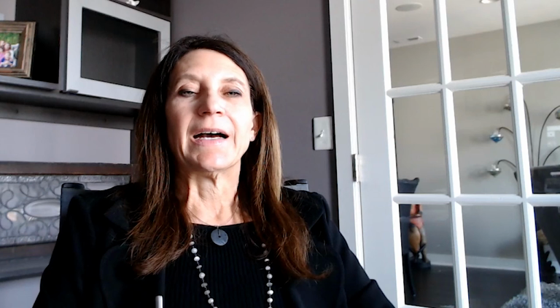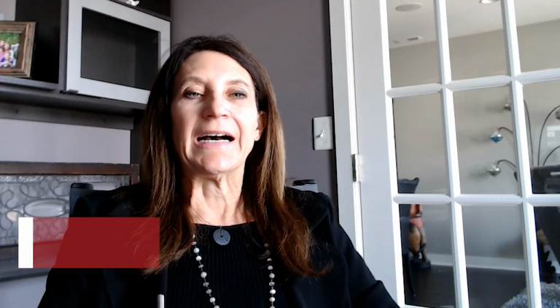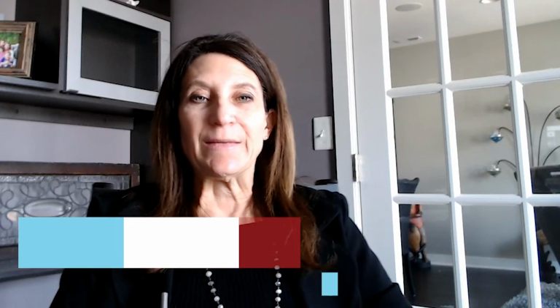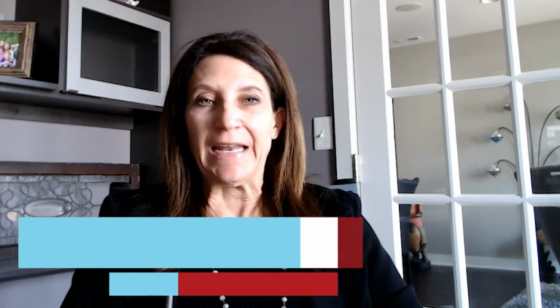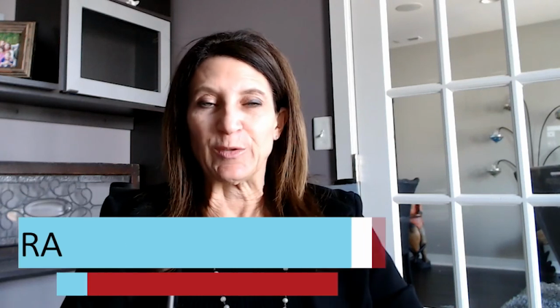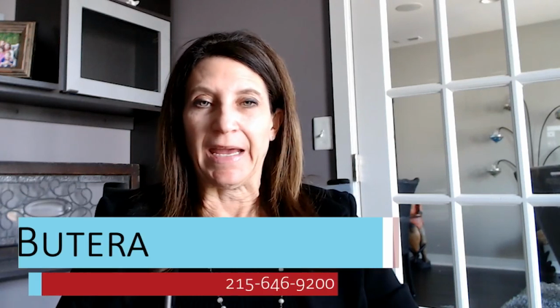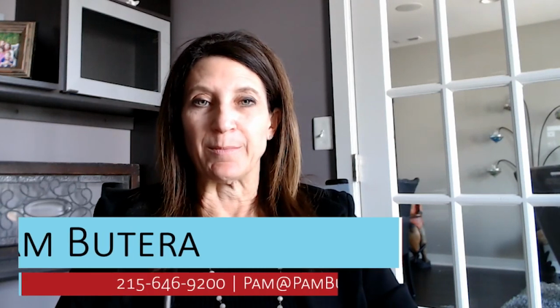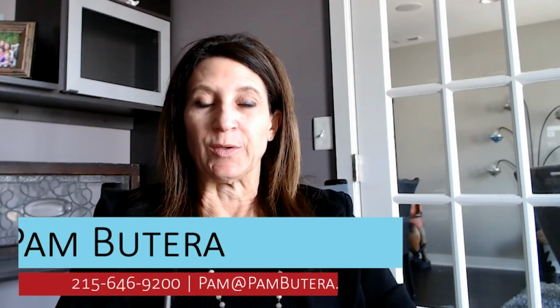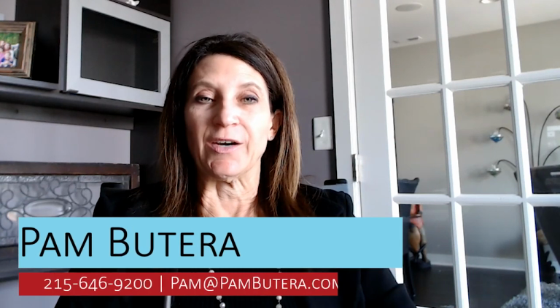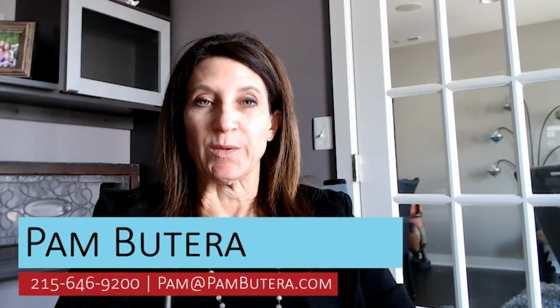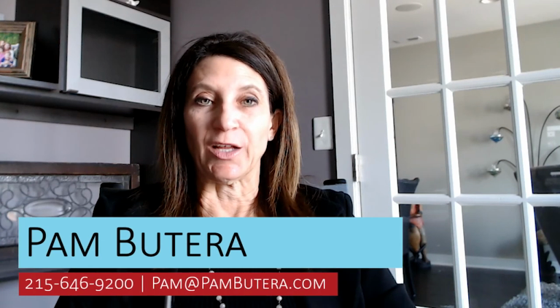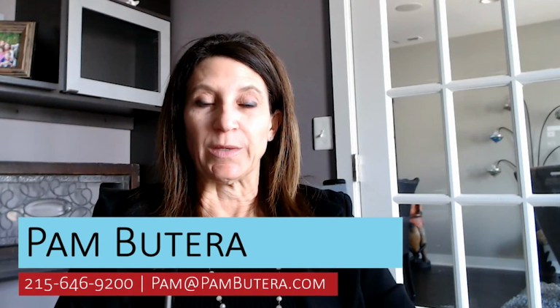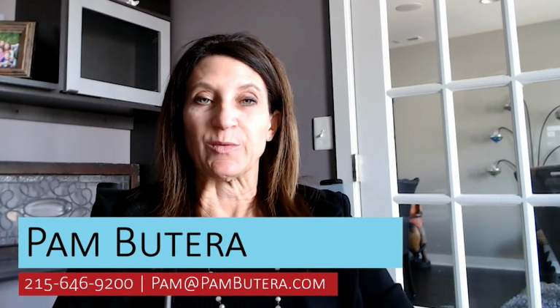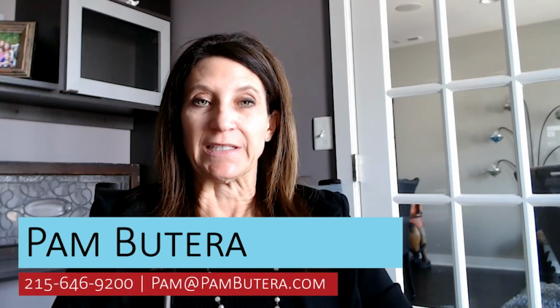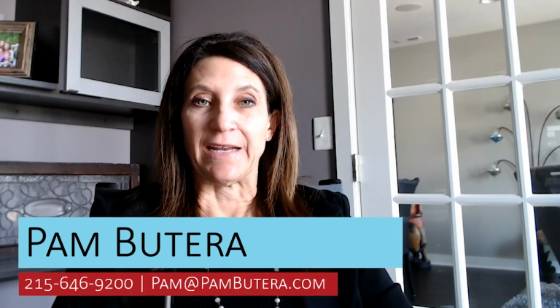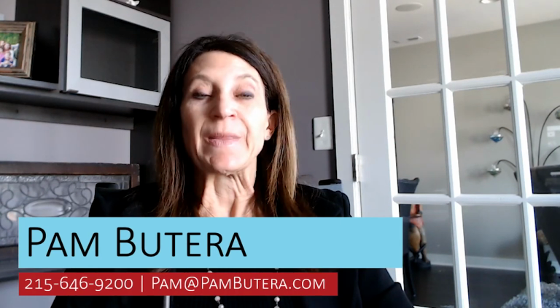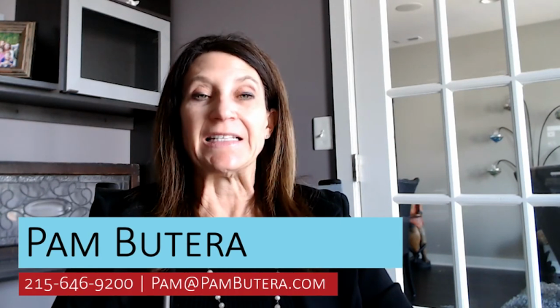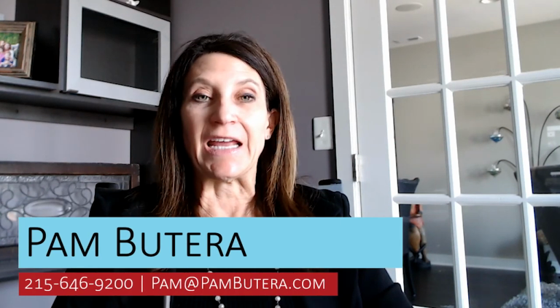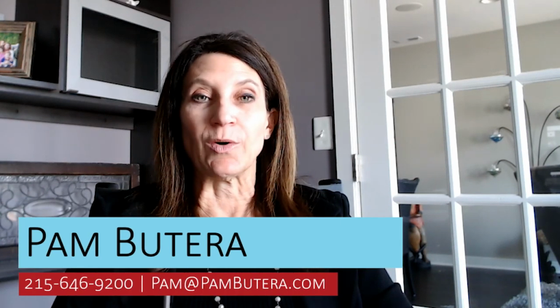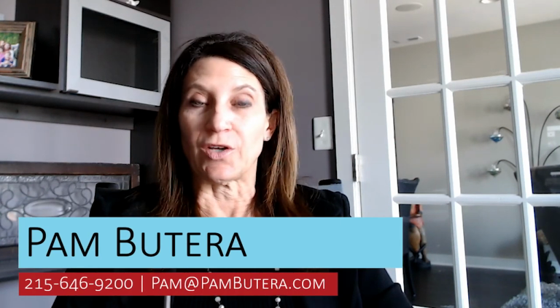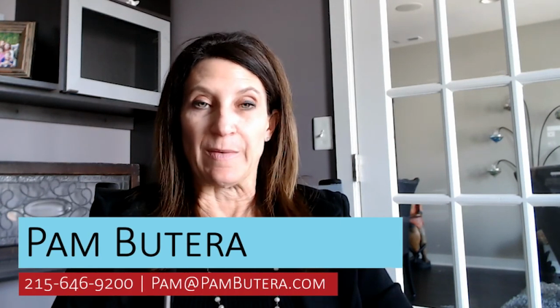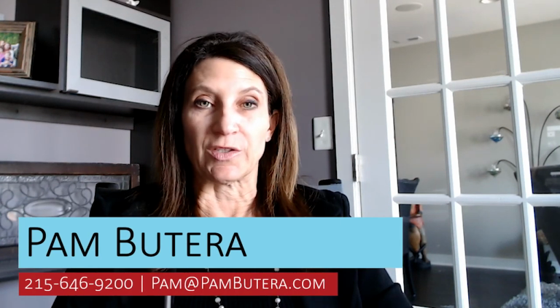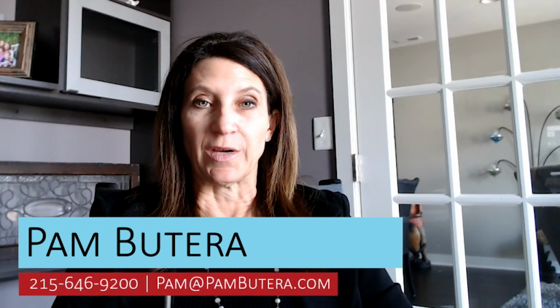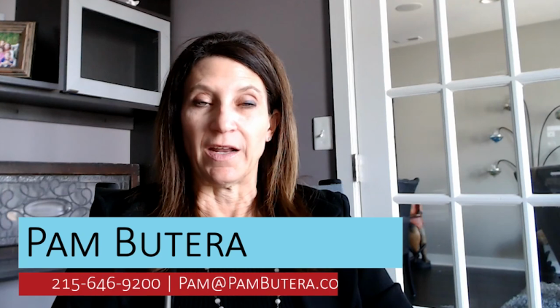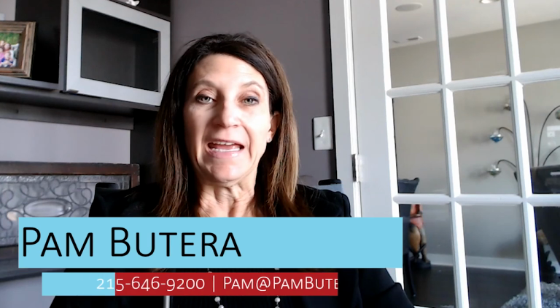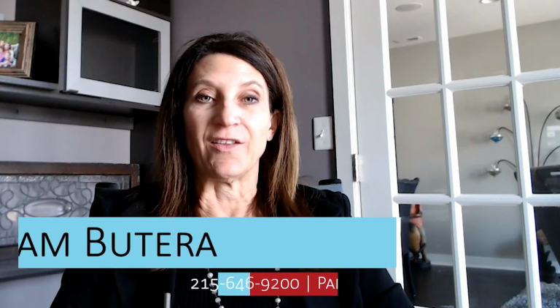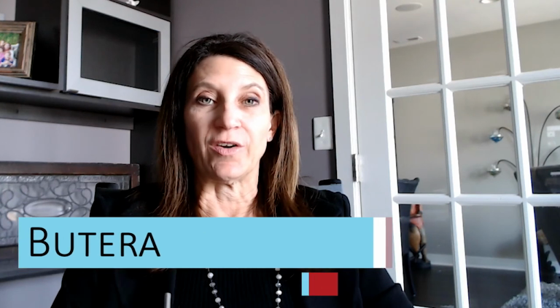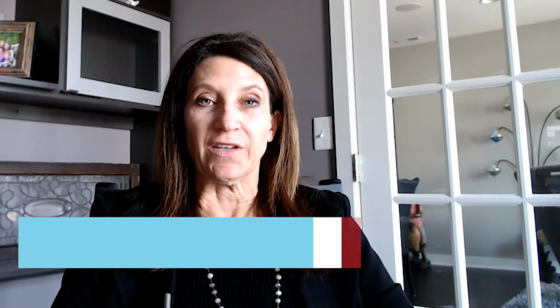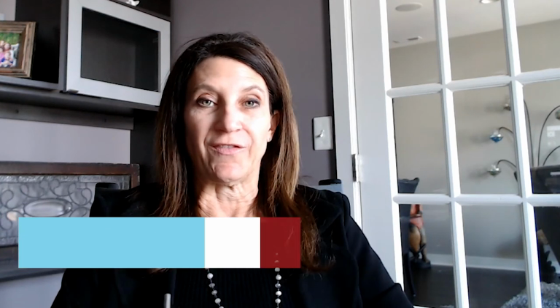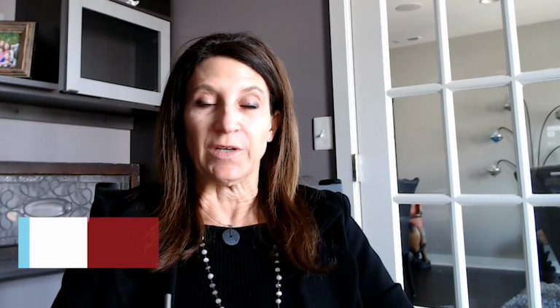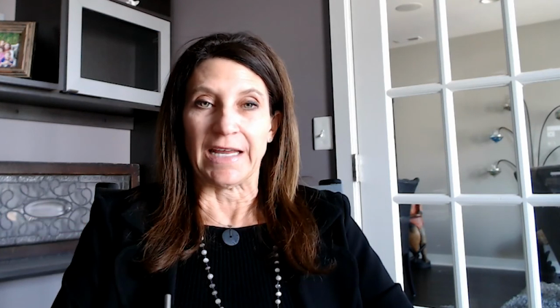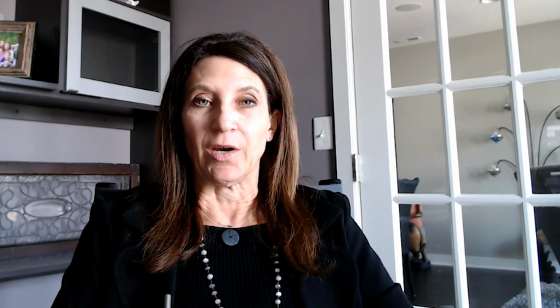Hi, my name is Pam Buotero with Keller Williams Real Estate, and today we're going to talk about what's going on in the greater Philadelphia real estate market.